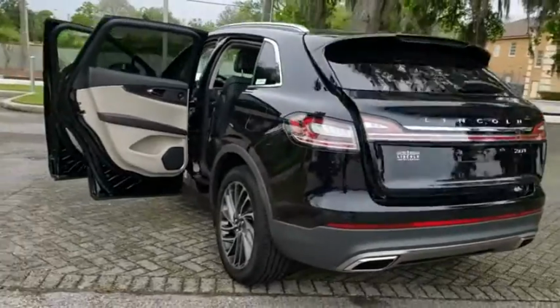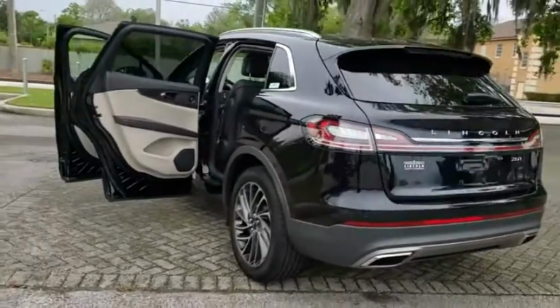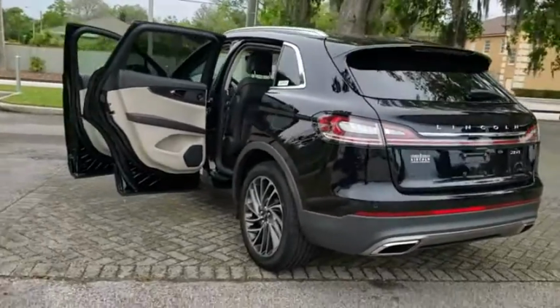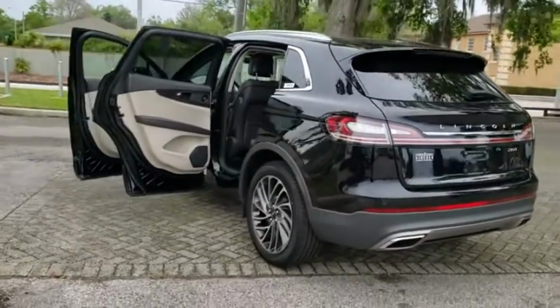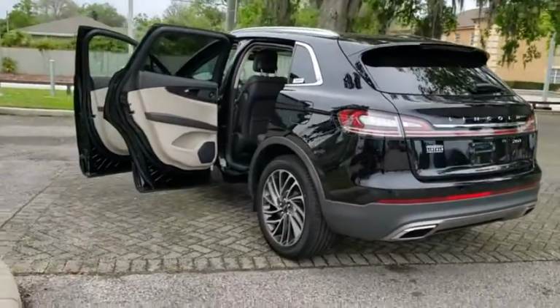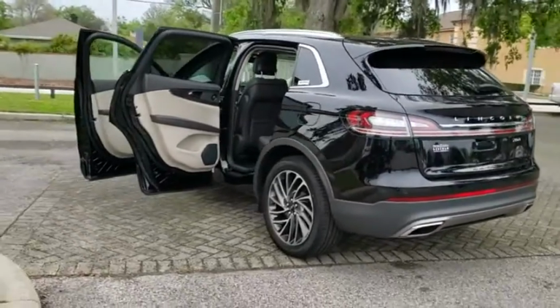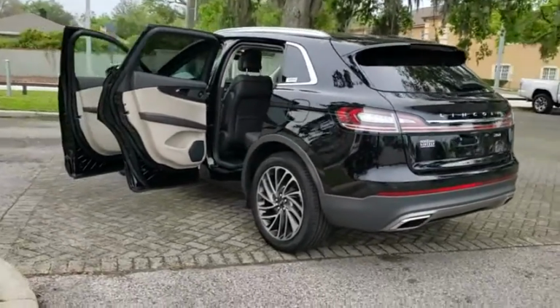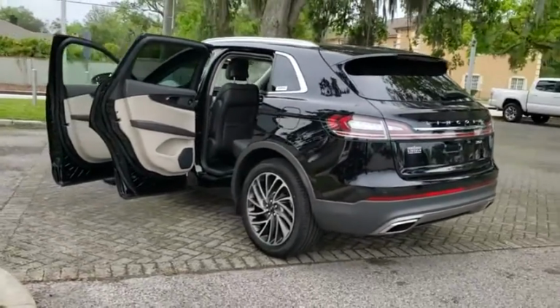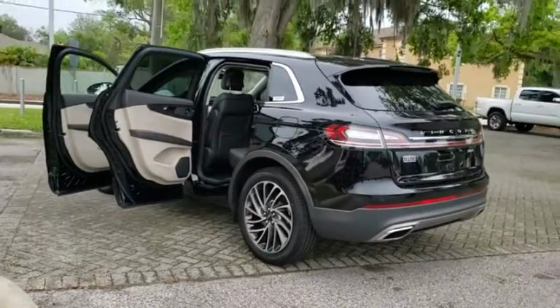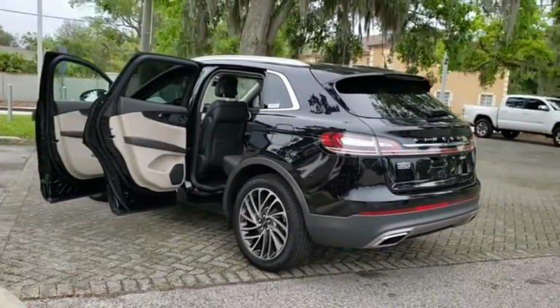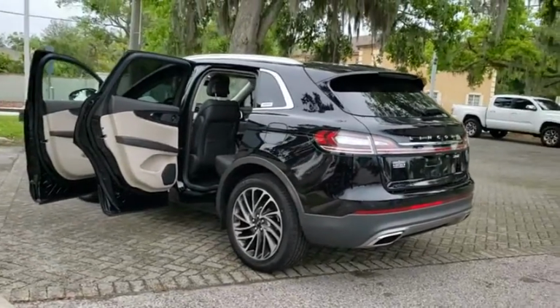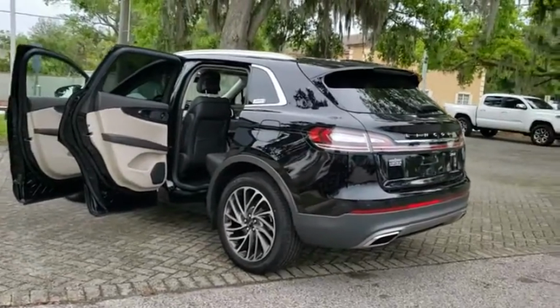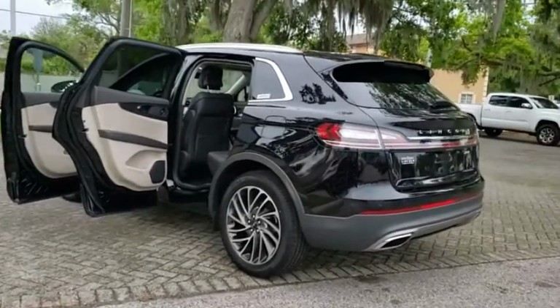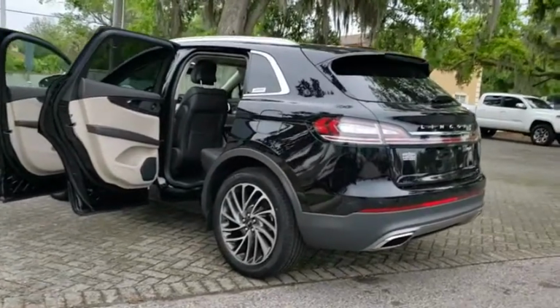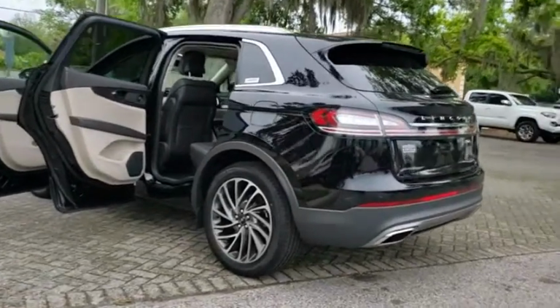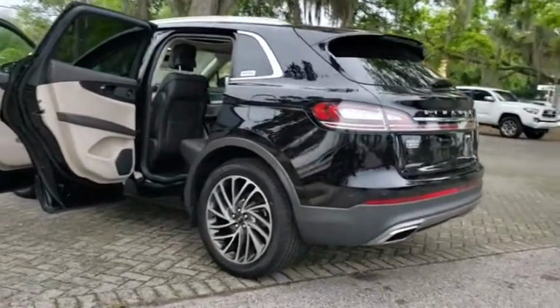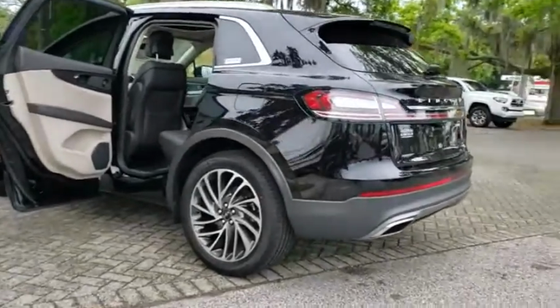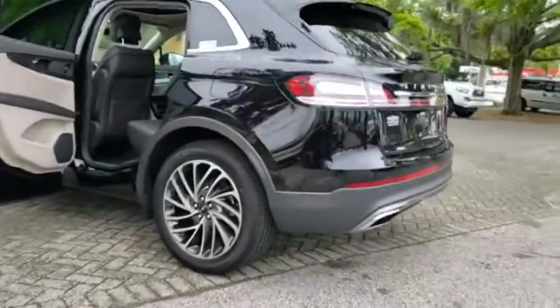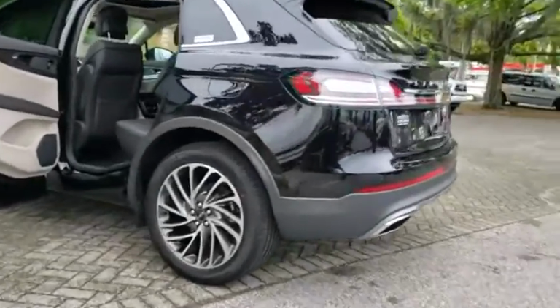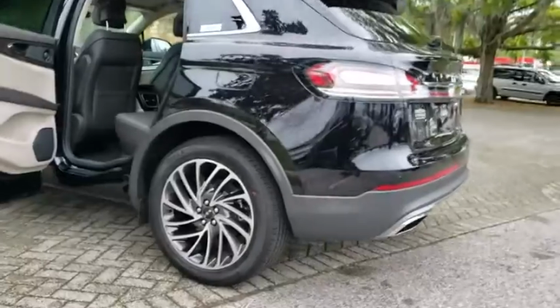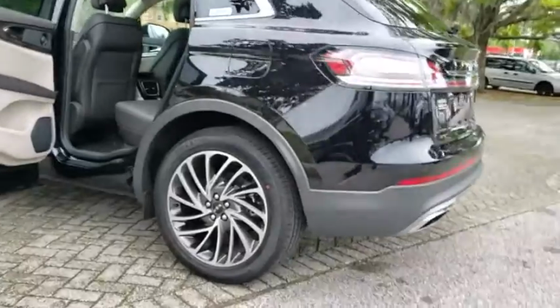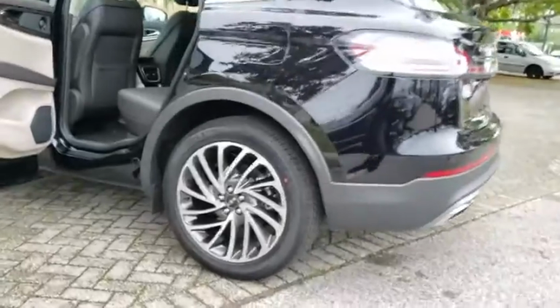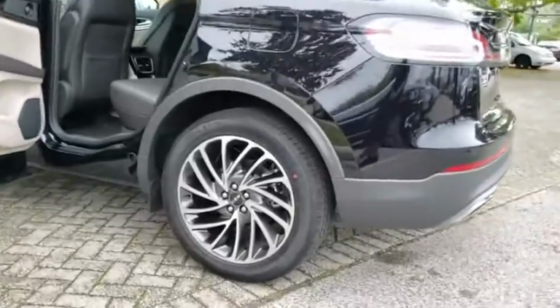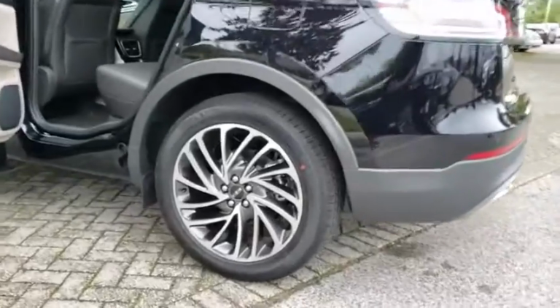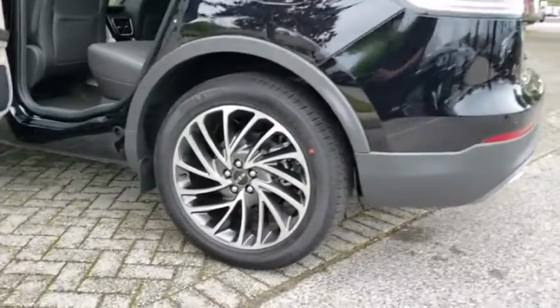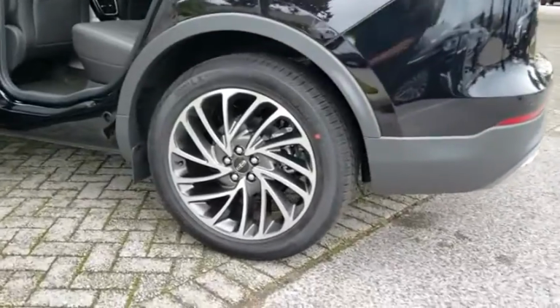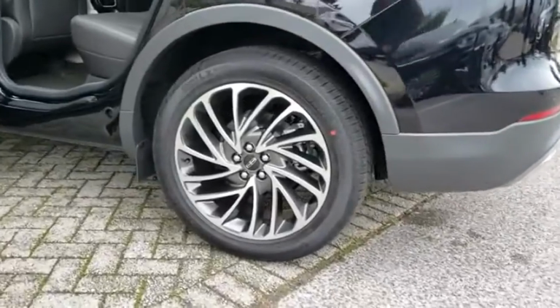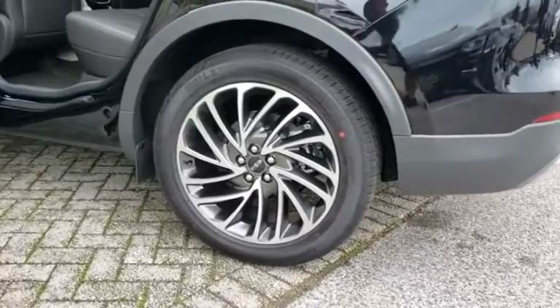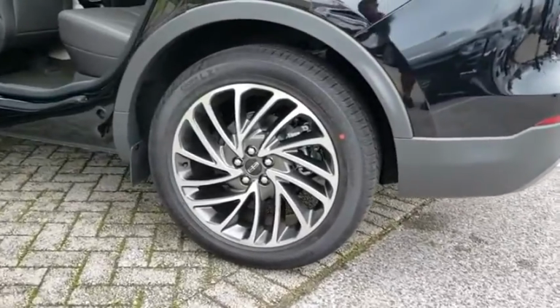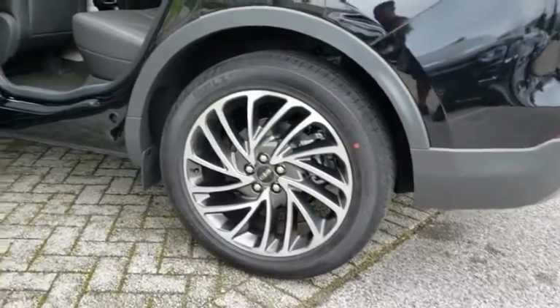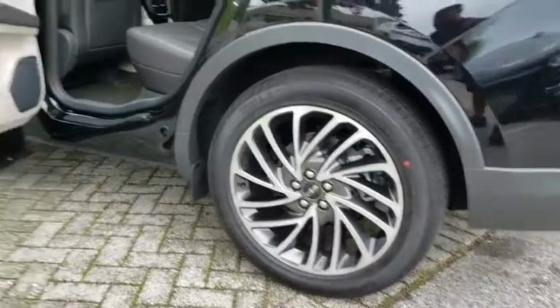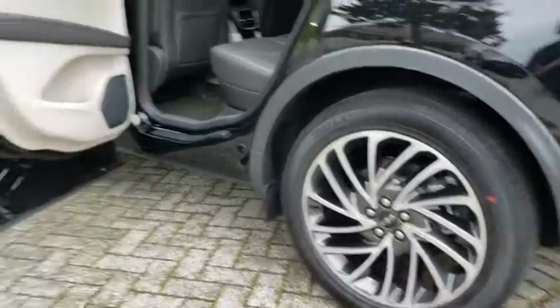Leather-wrapped steering wheel, power steering, adjustable steering wheel, floor mats, keyless start, four-wheel disc brakes, cruise control.